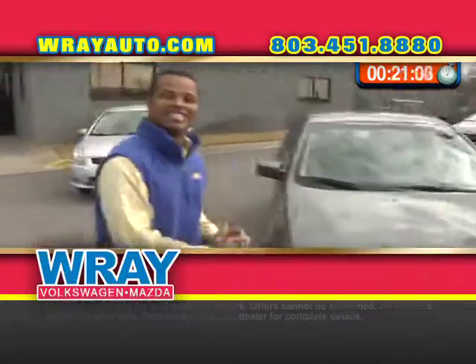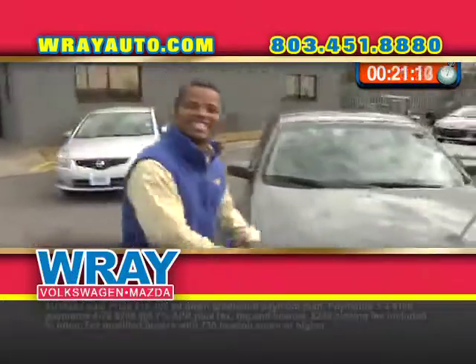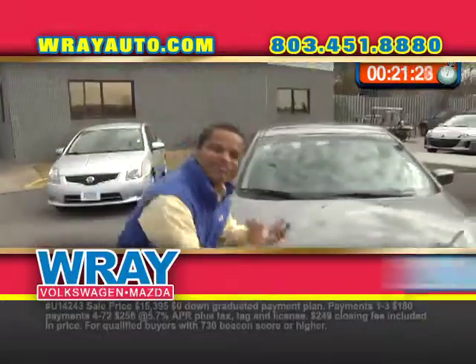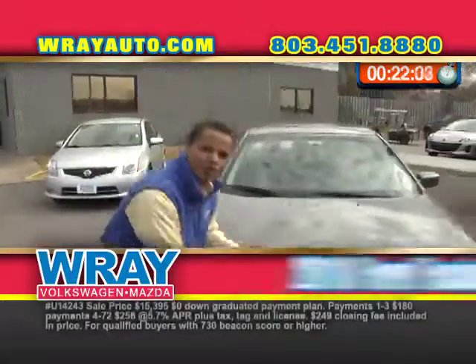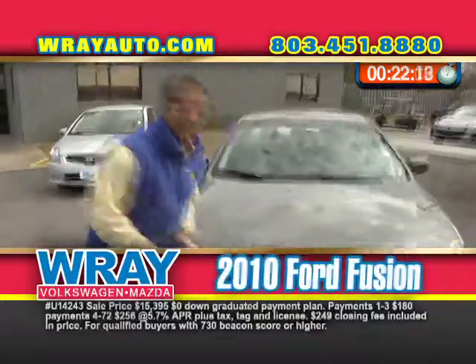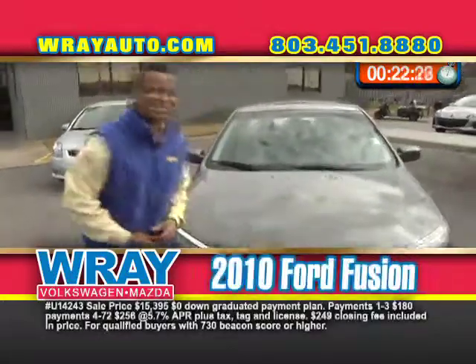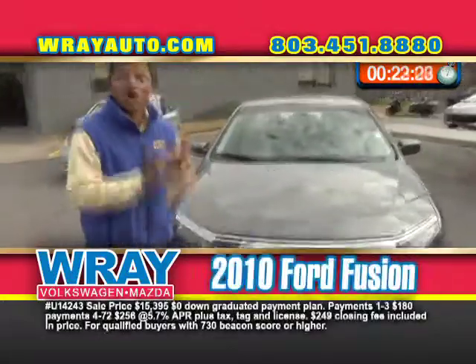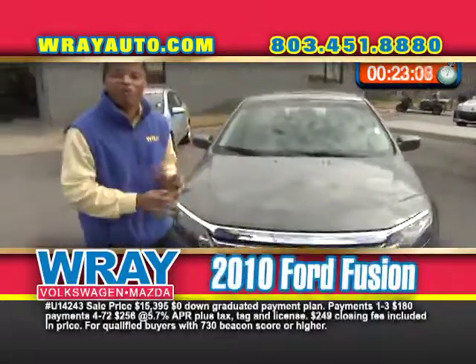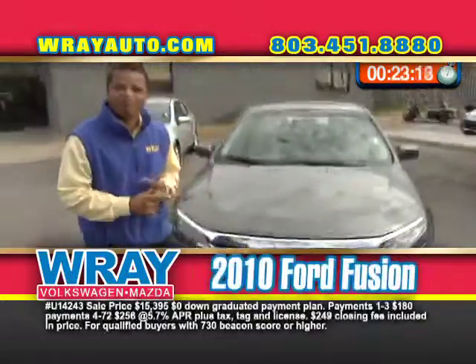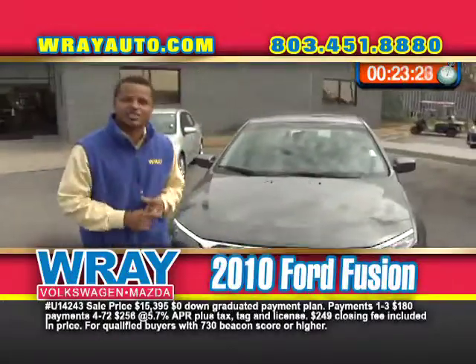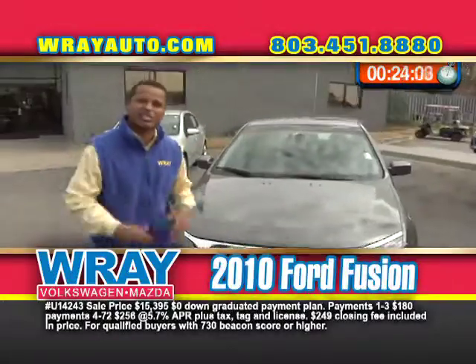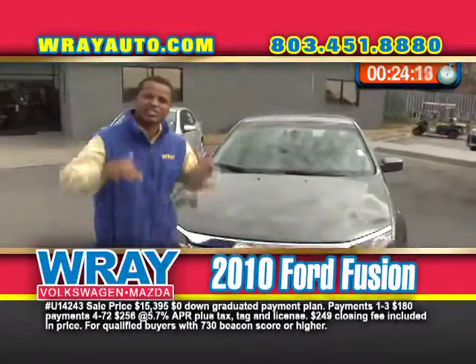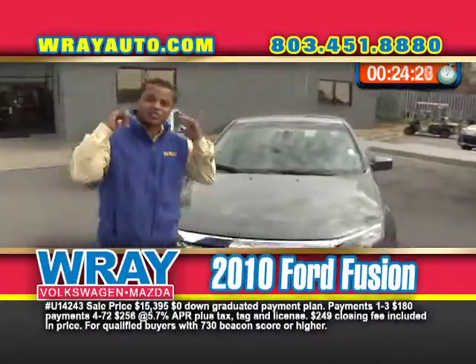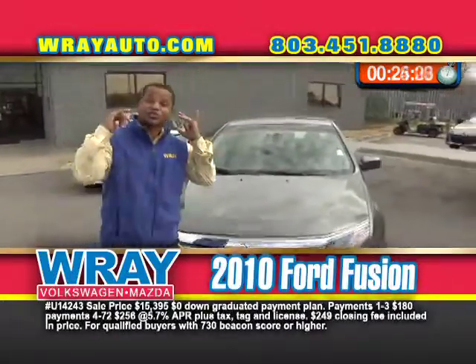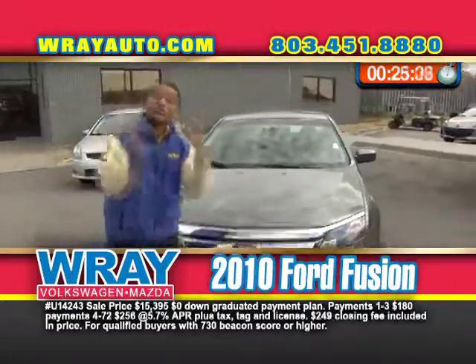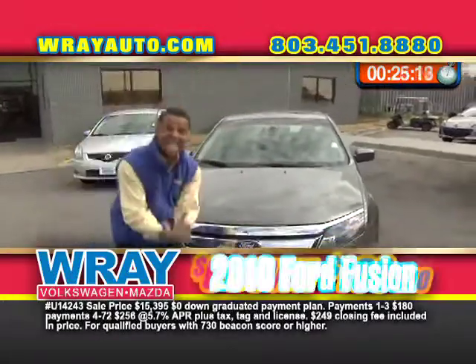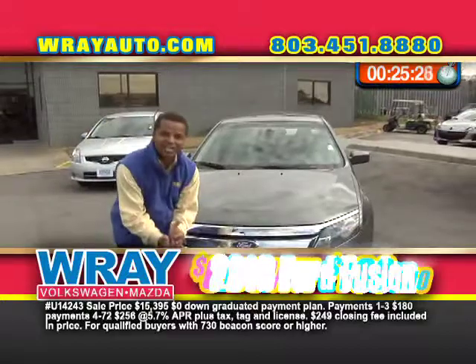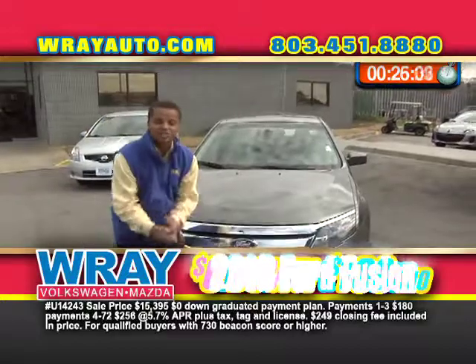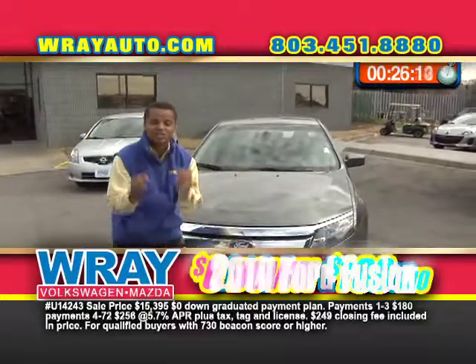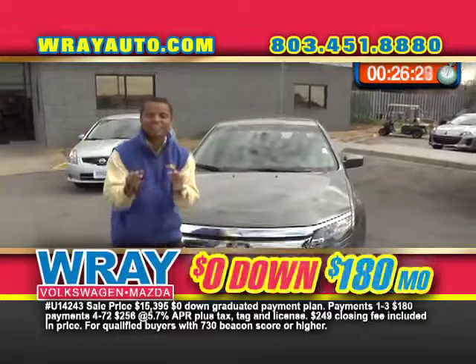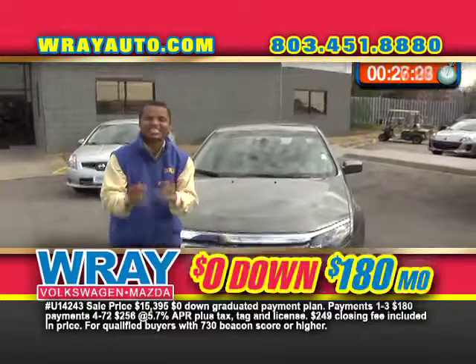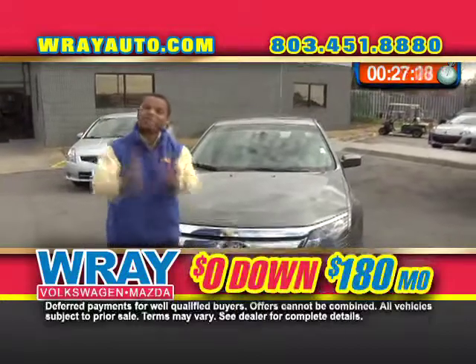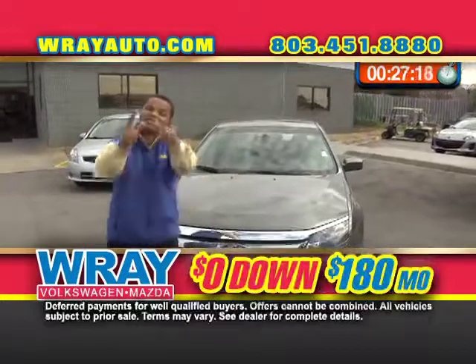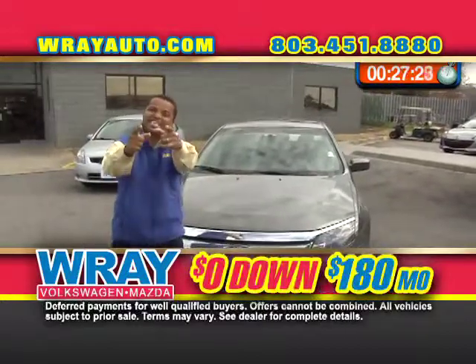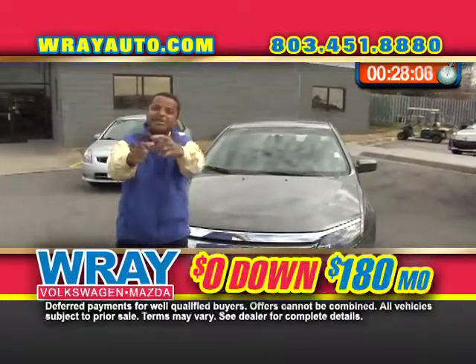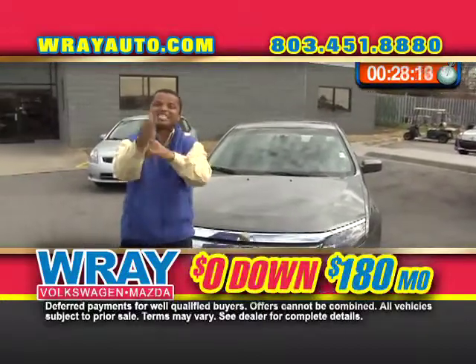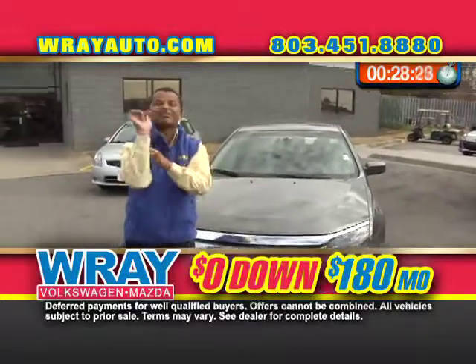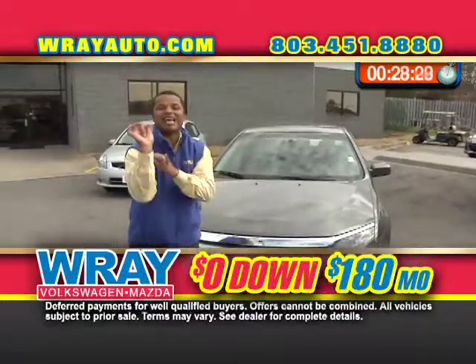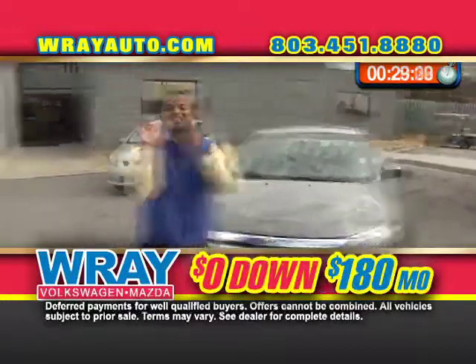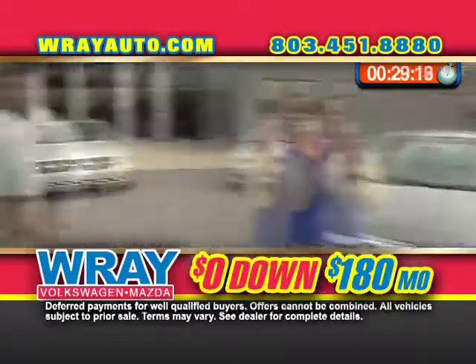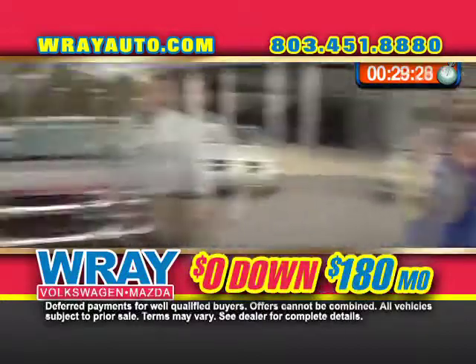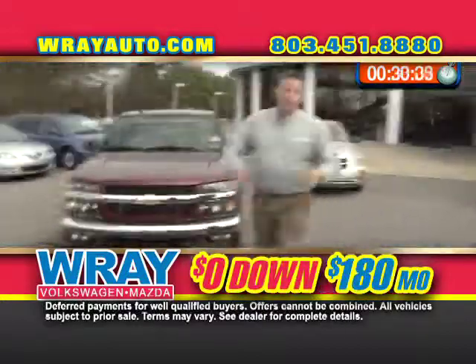2010 Ford Fusion. All the bells and whistles with the alloy wheels. Hard to say, but 180 a month. Come down and save money.